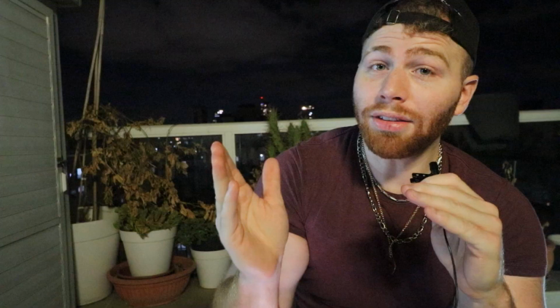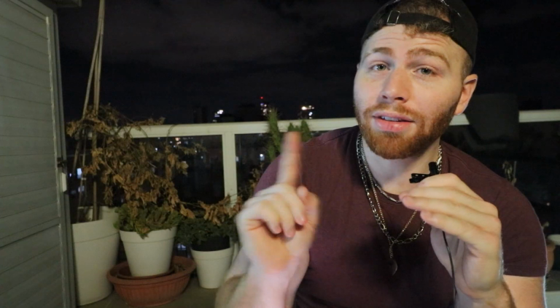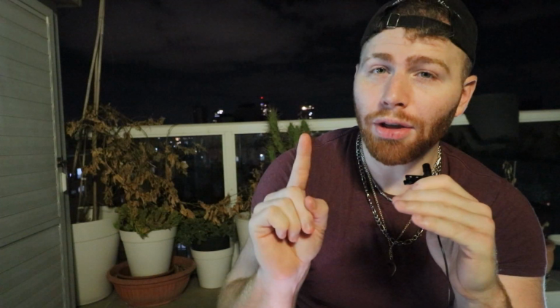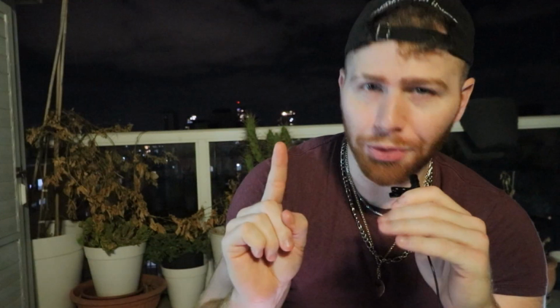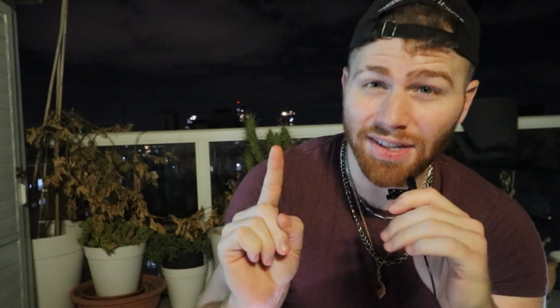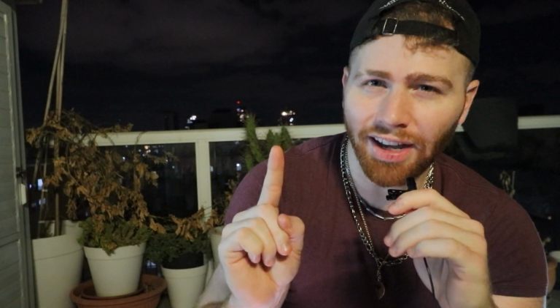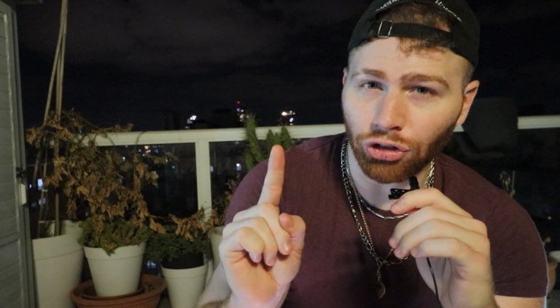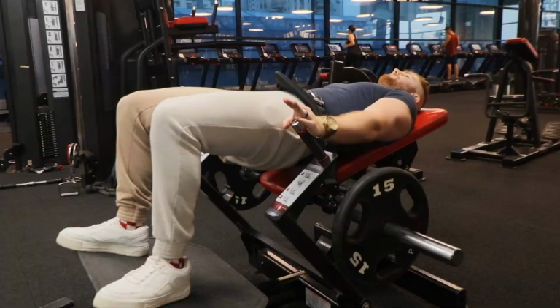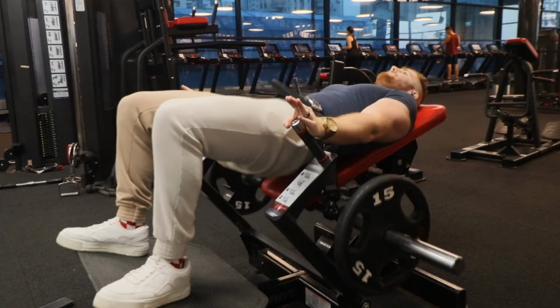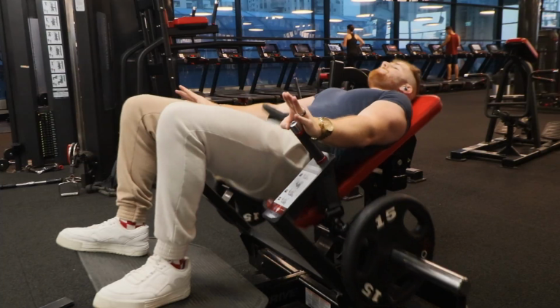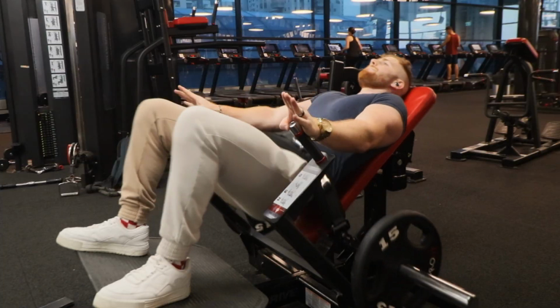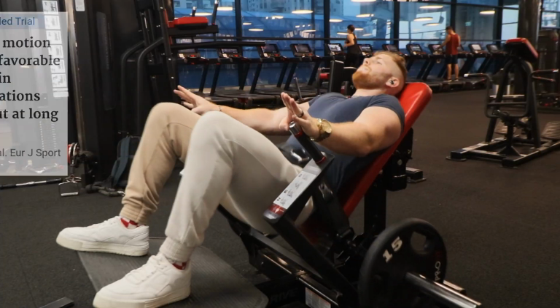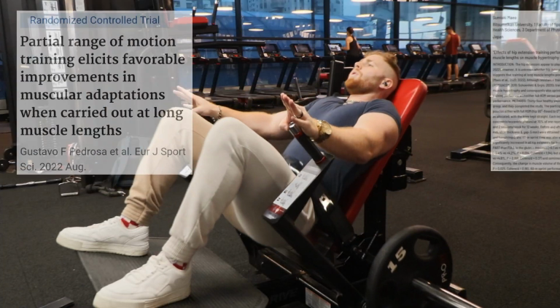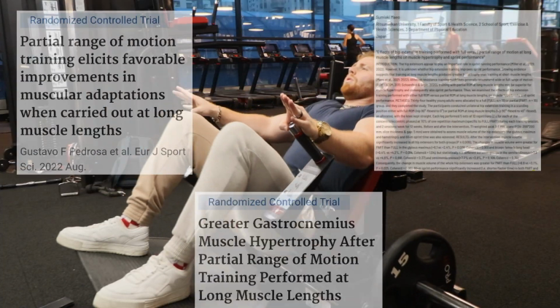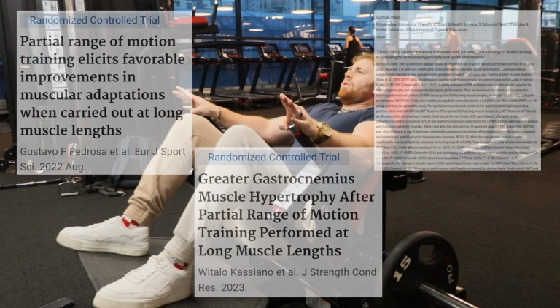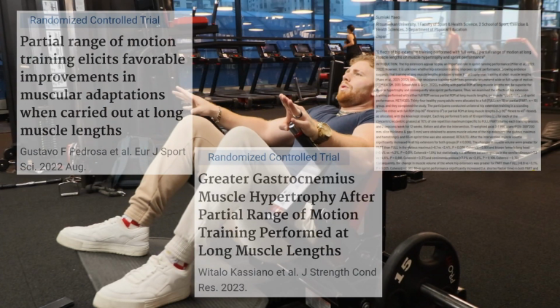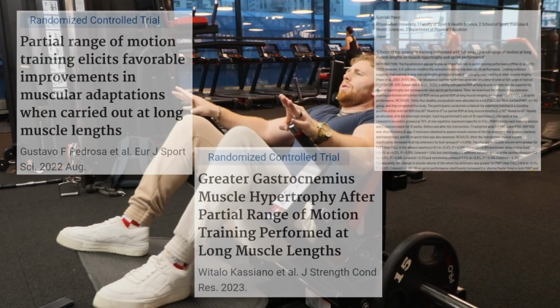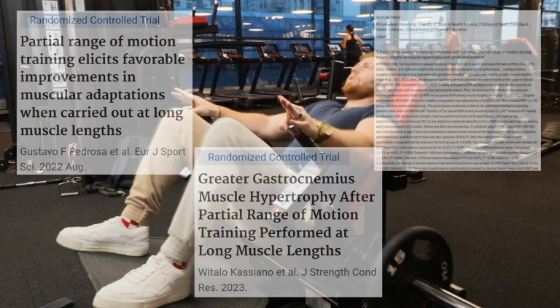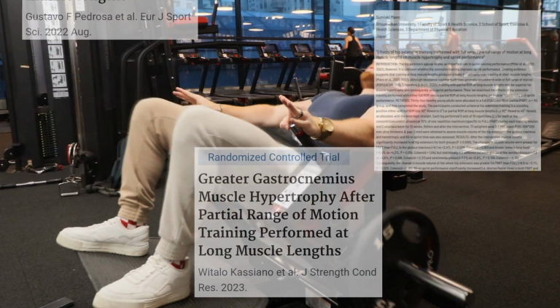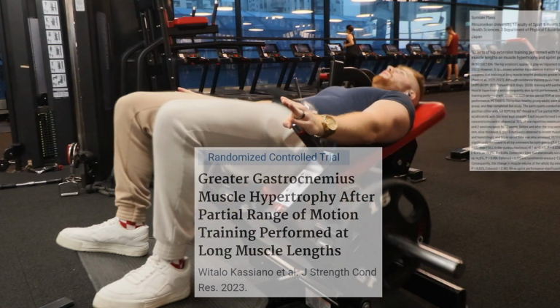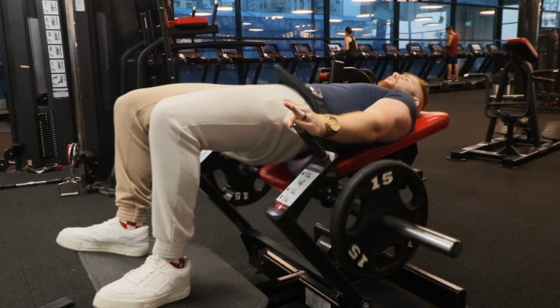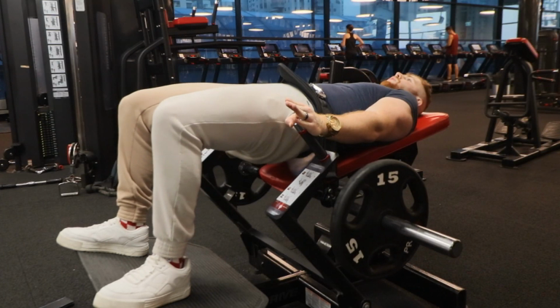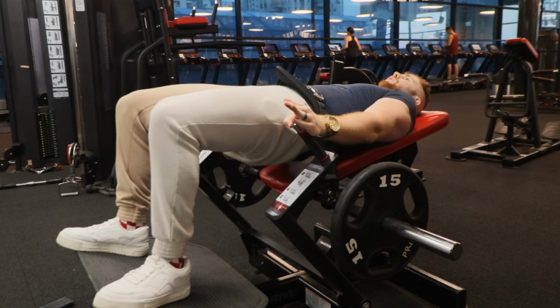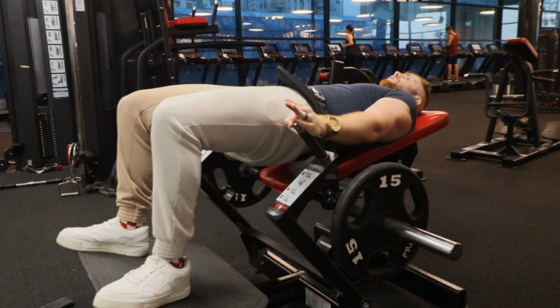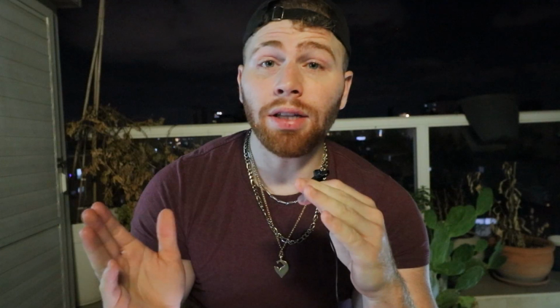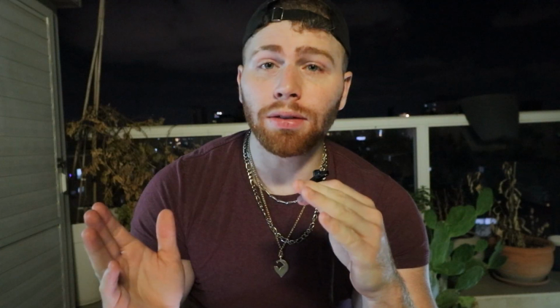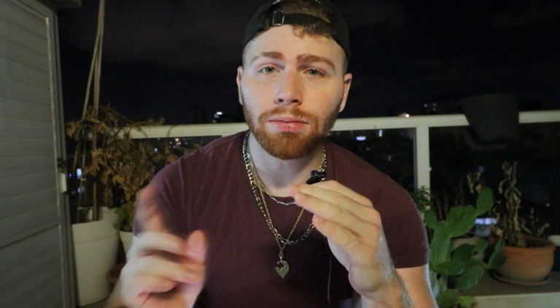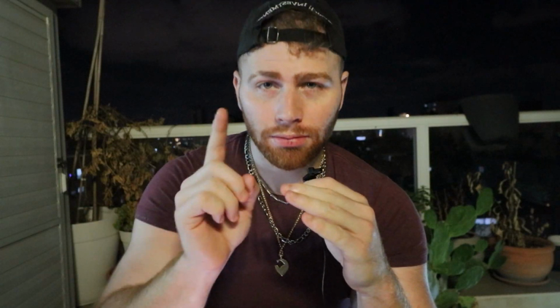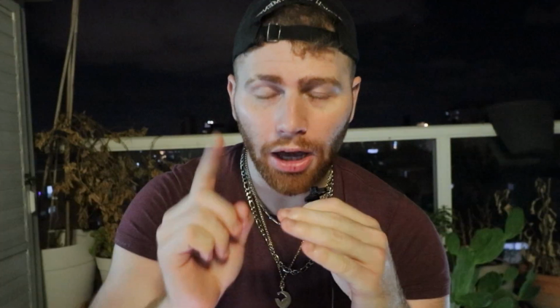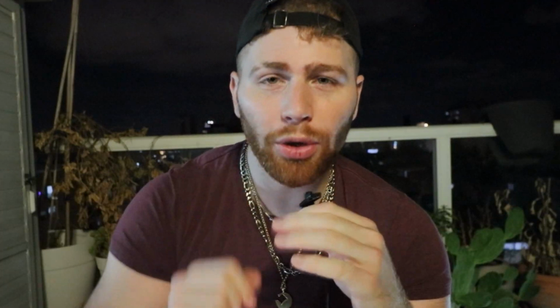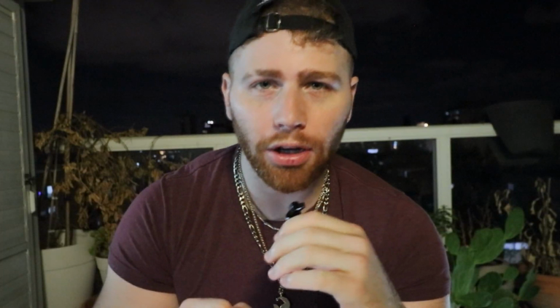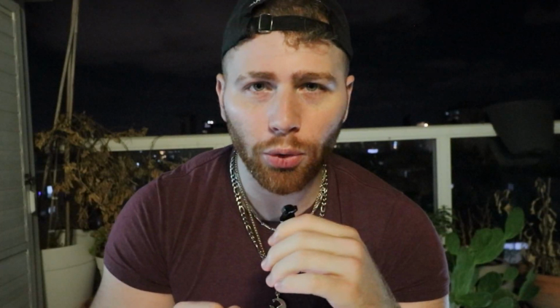But there's a catch. These studies were all done on beginners — until a week ago.